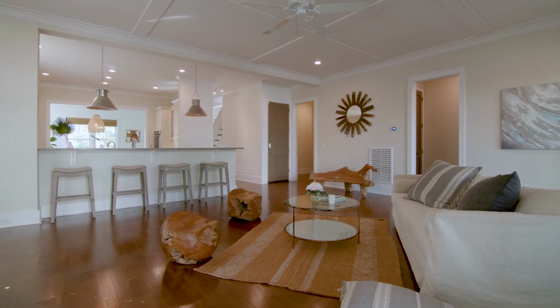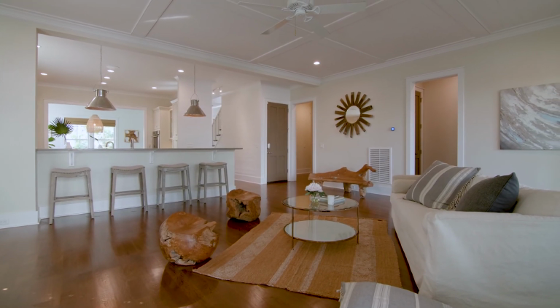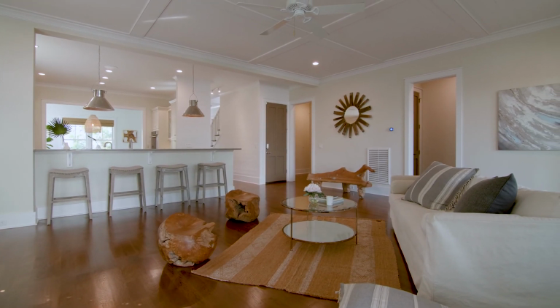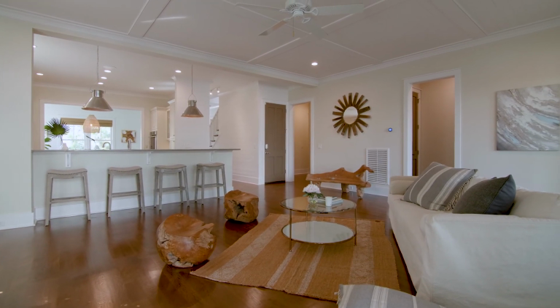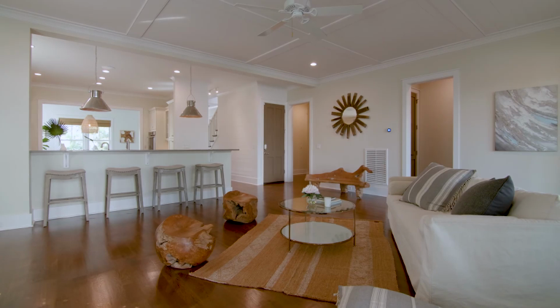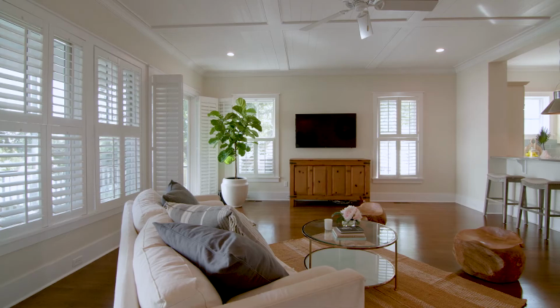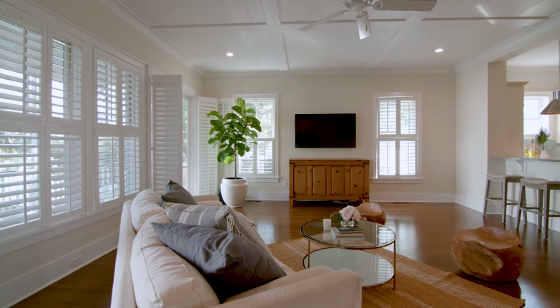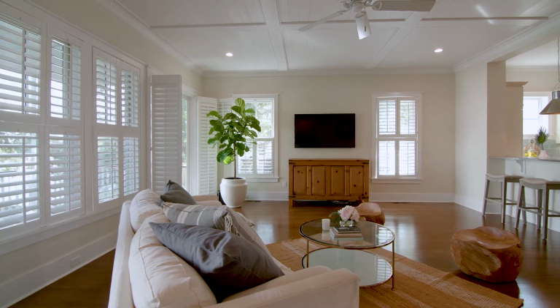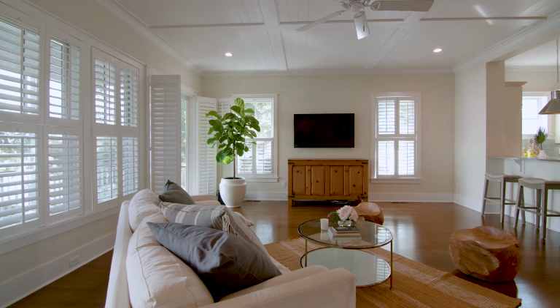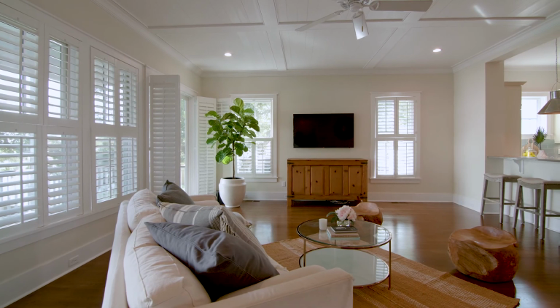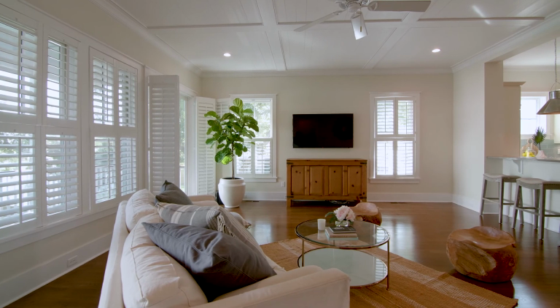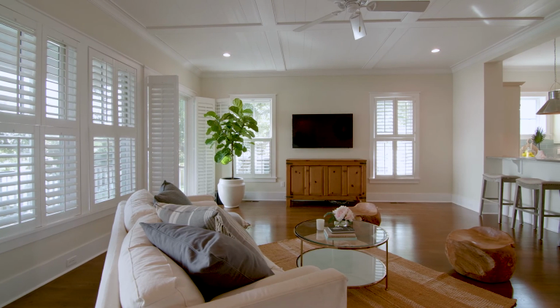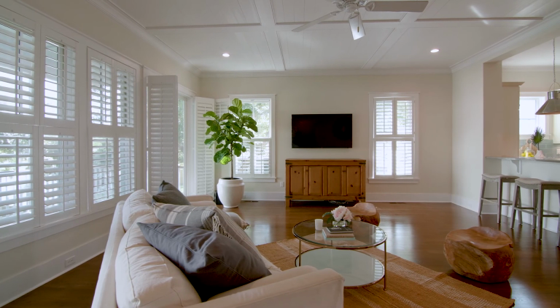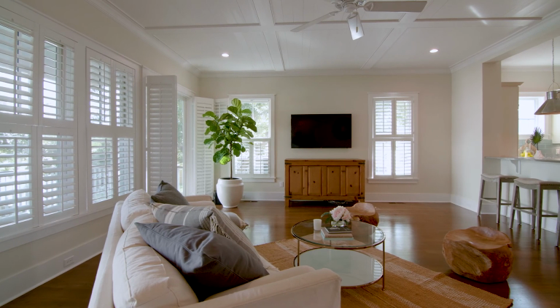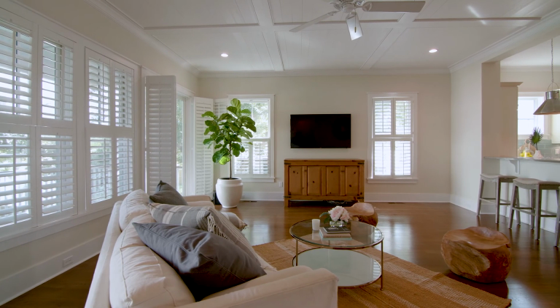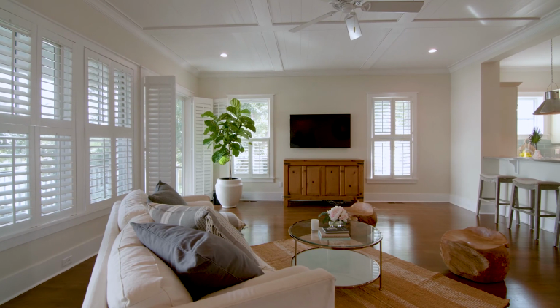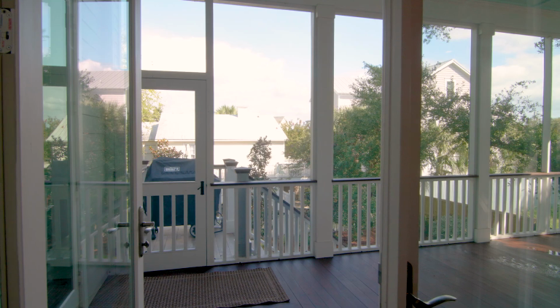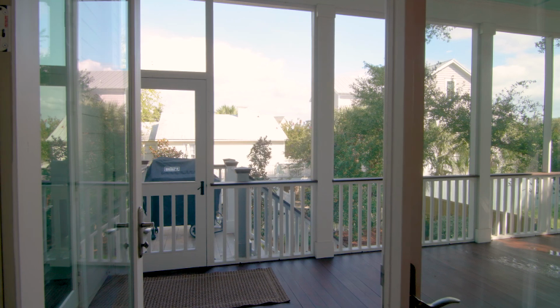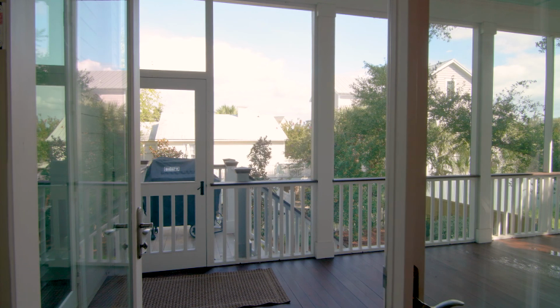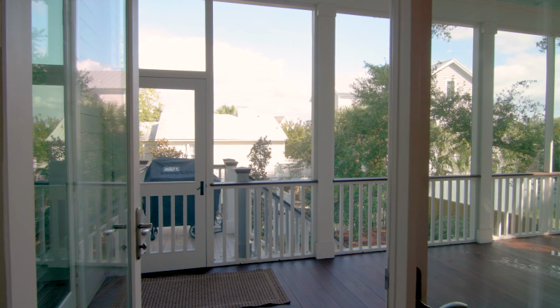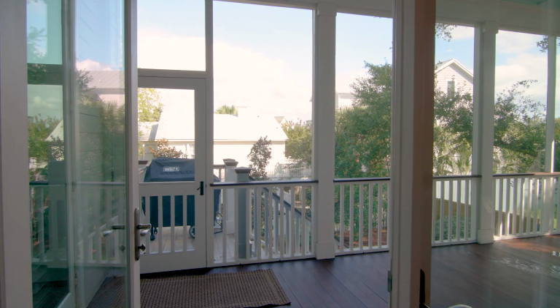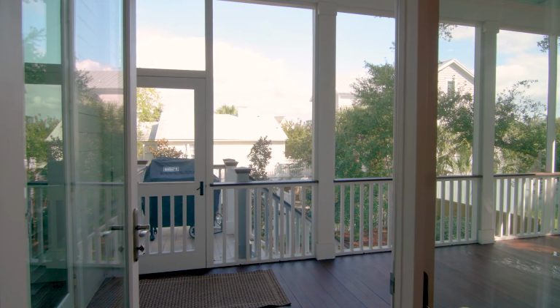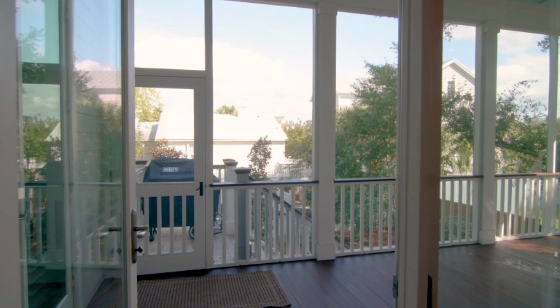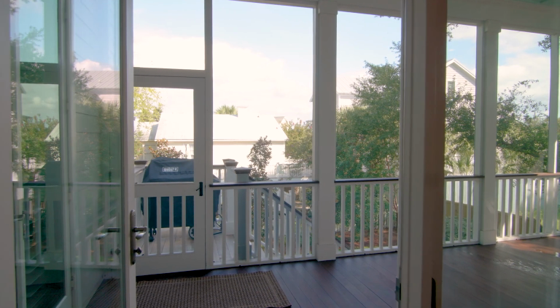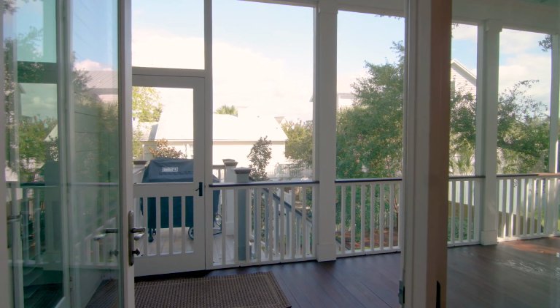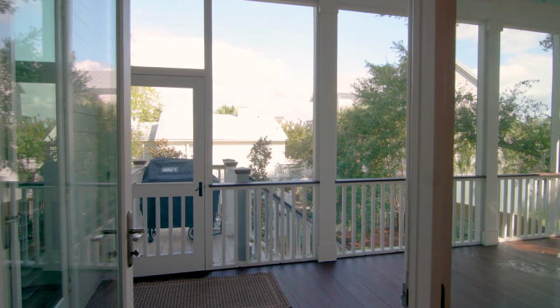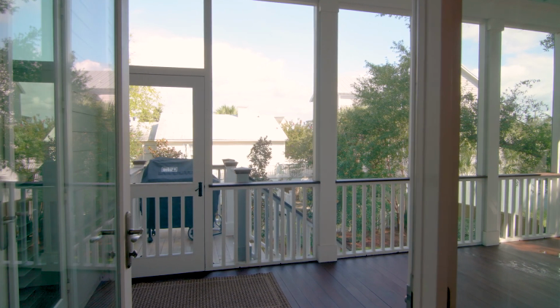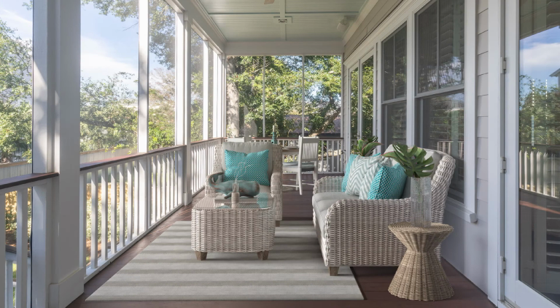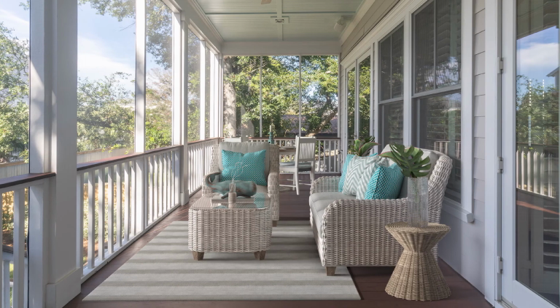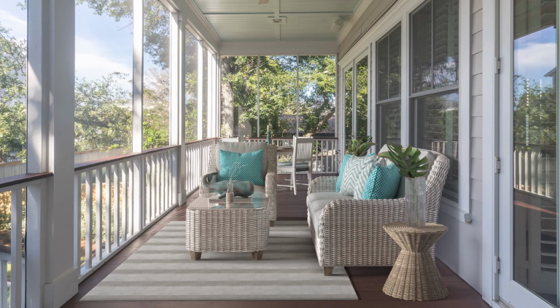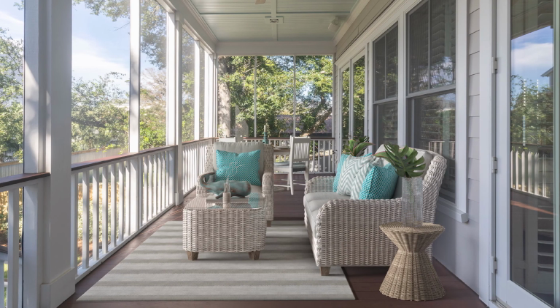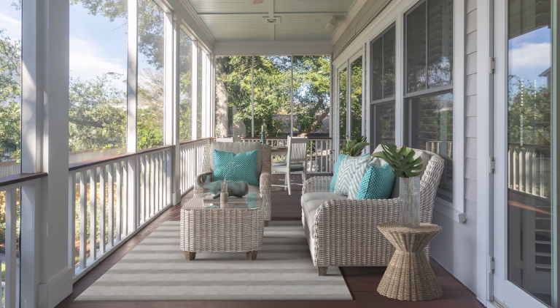Gathering with family and friends is great here in this large family room that has double sets of French doors that lead to a screen porch.